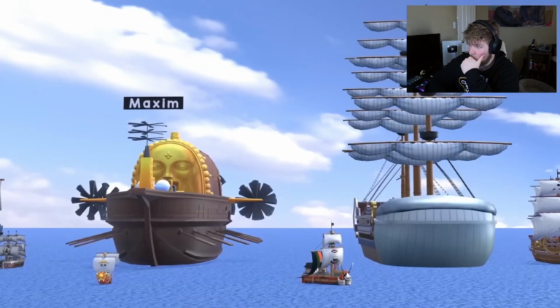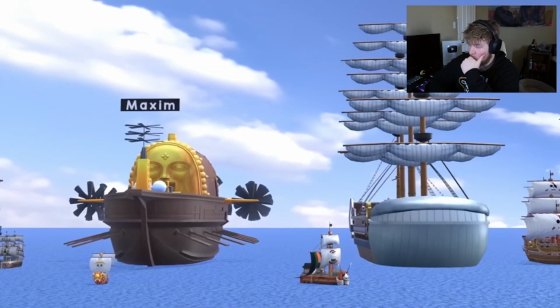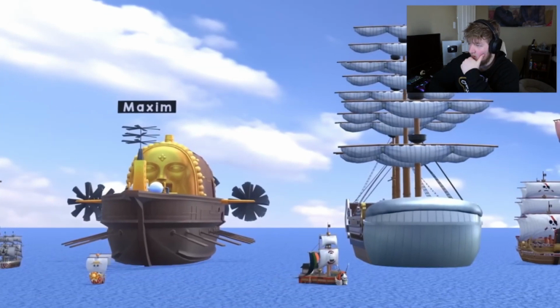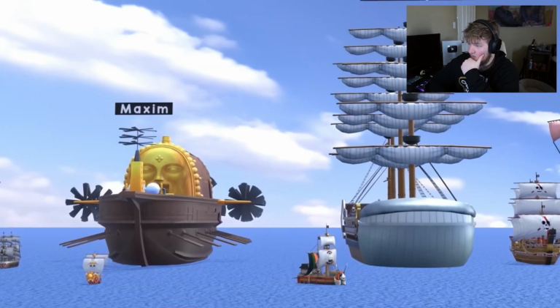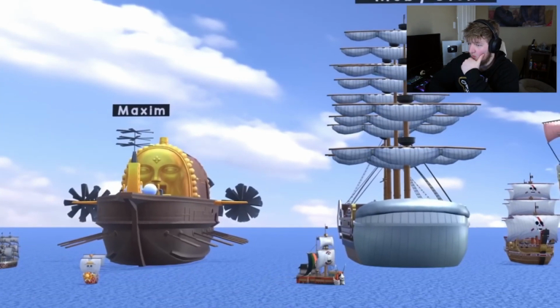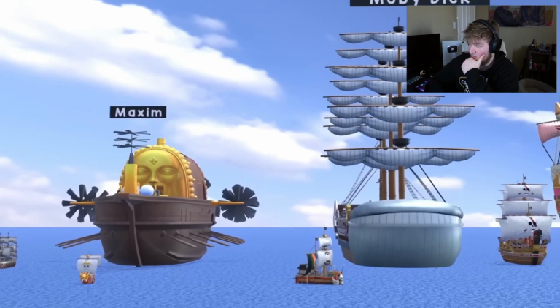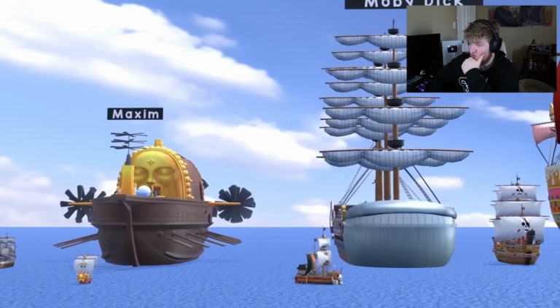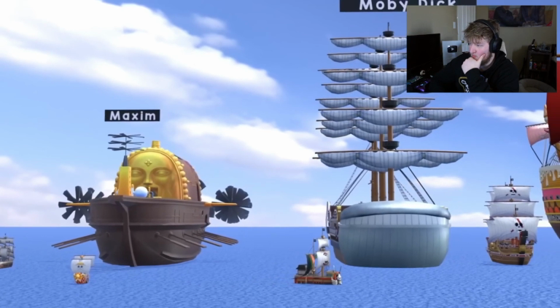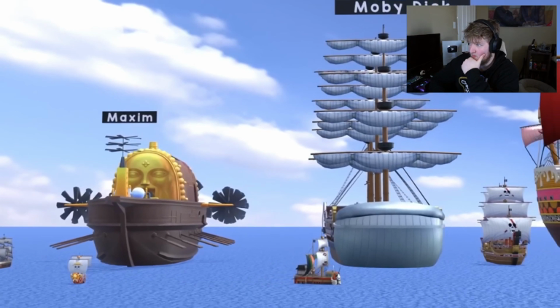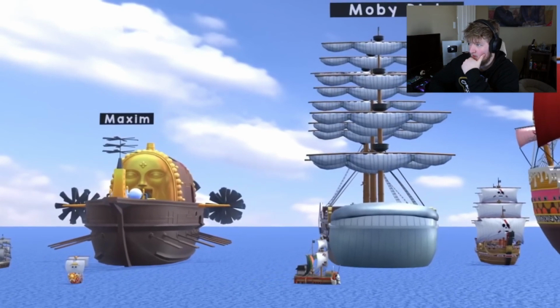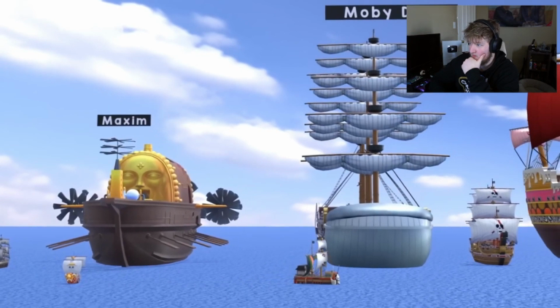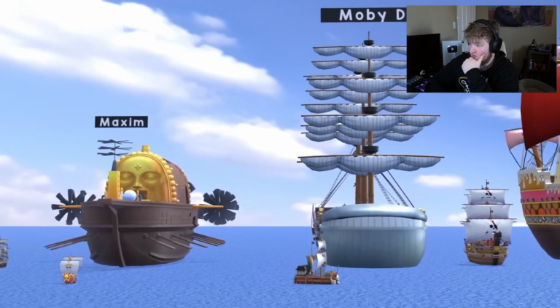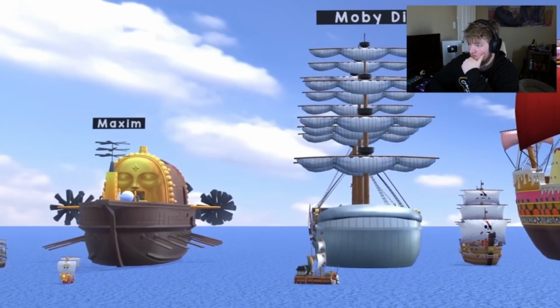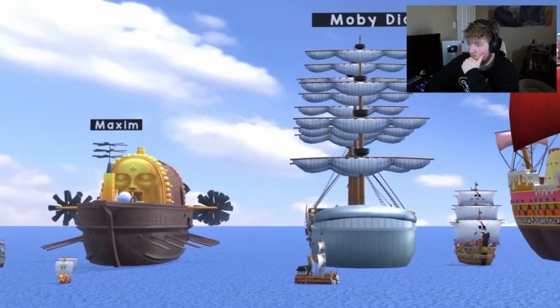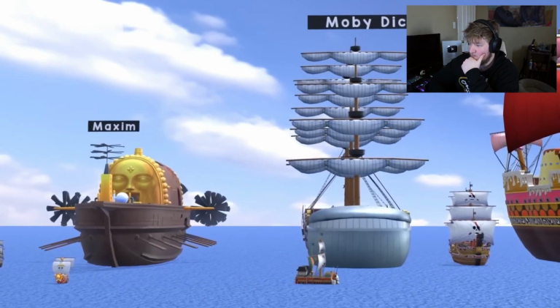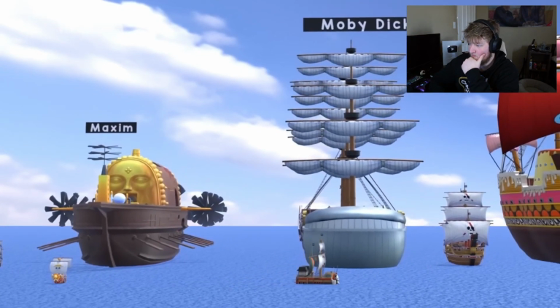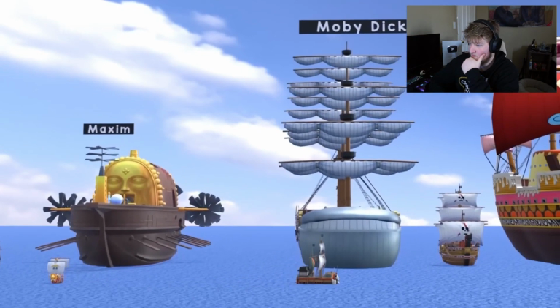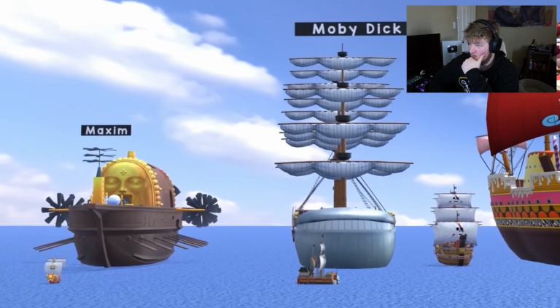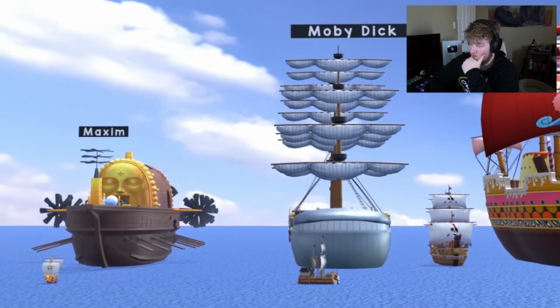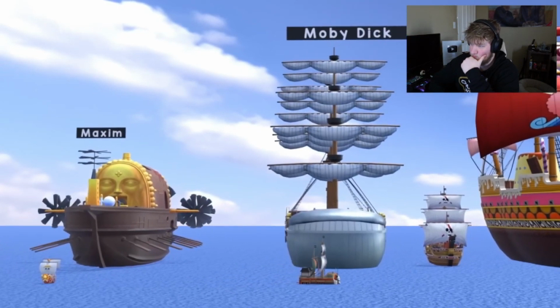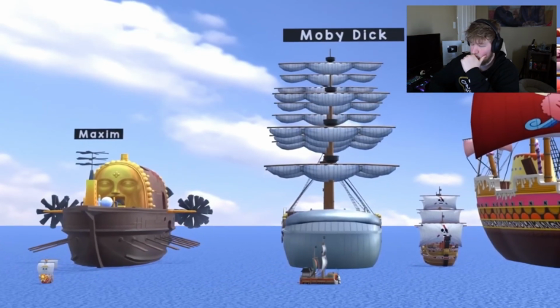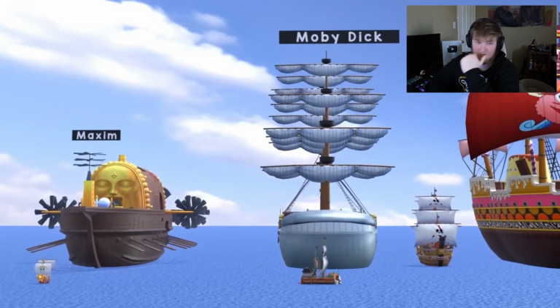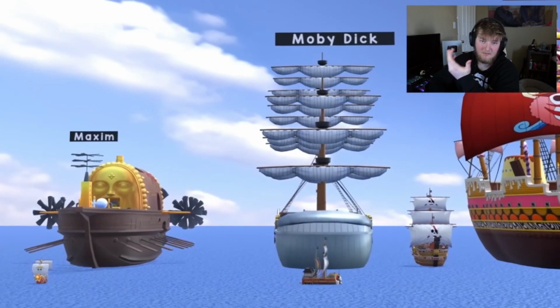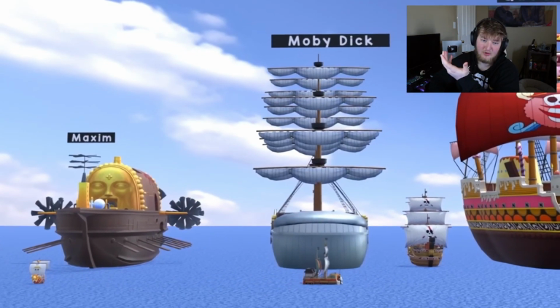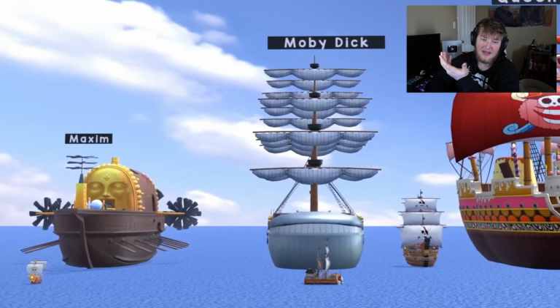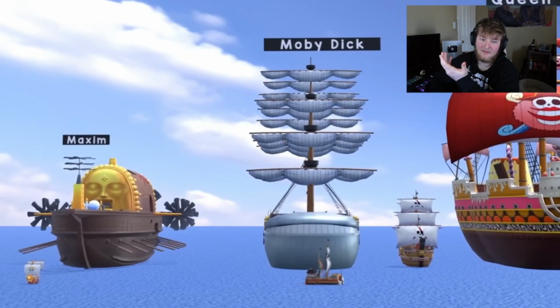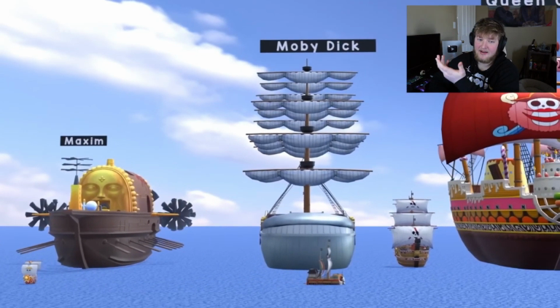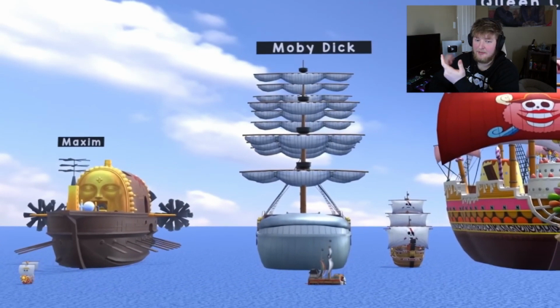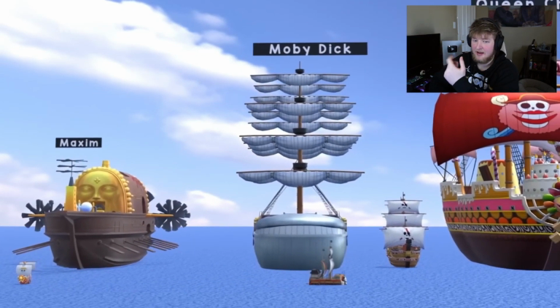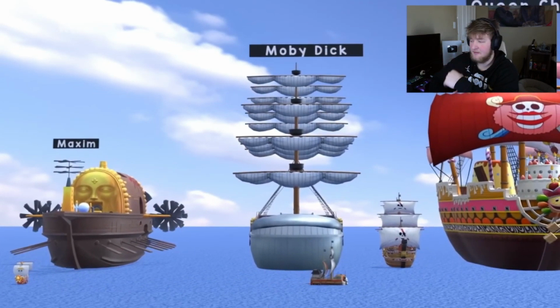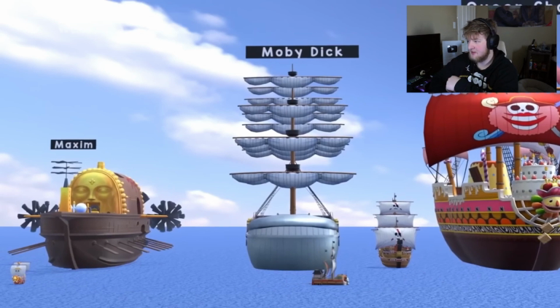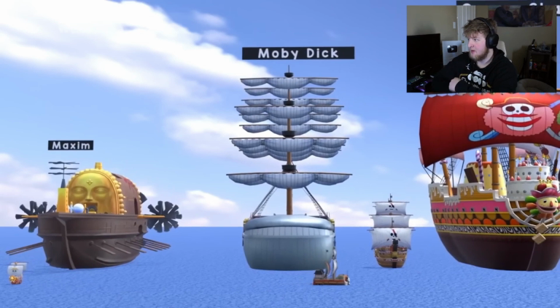The marine ships are all big. That's how big the ship Enel left on — he's coming back, I feel it. Yeah, we know Whitebeard's ship is massive. You can't have that name and have it be small.